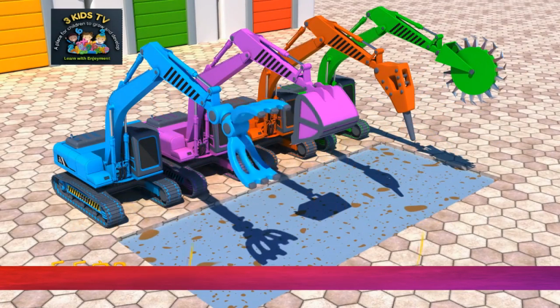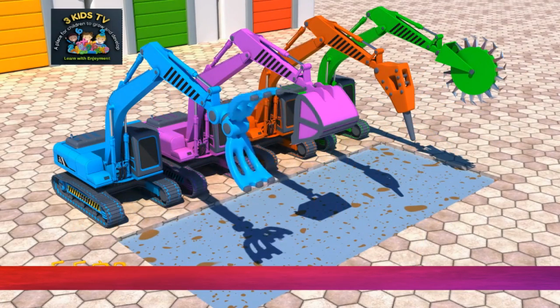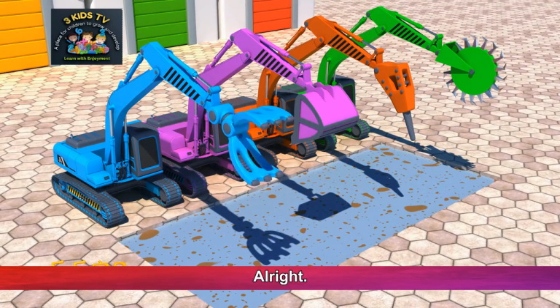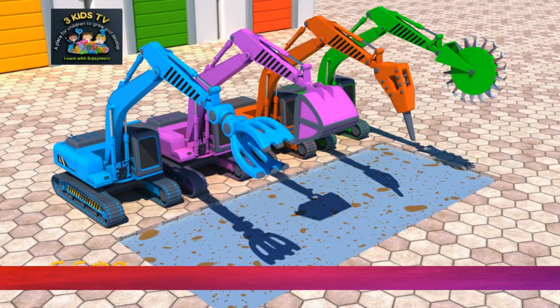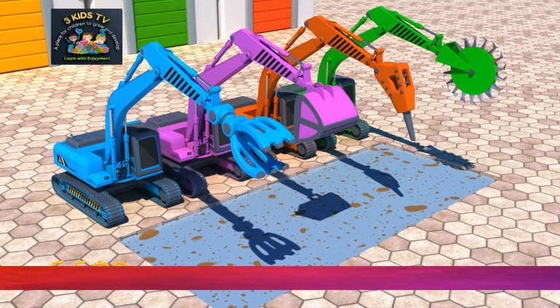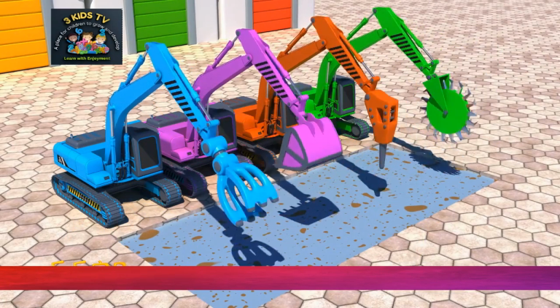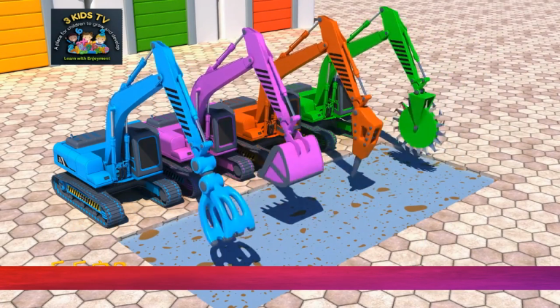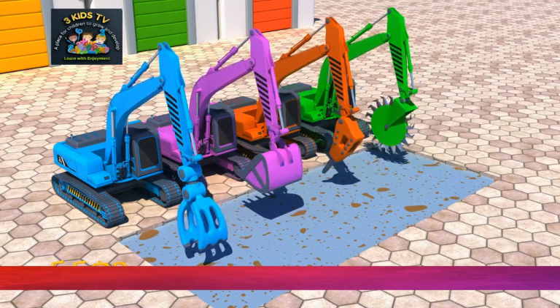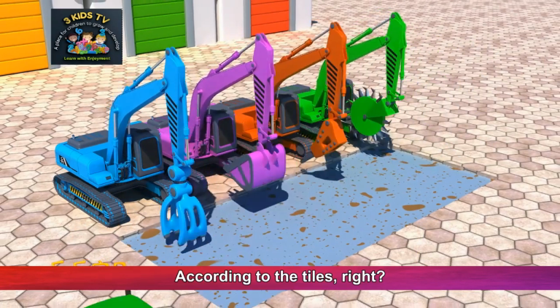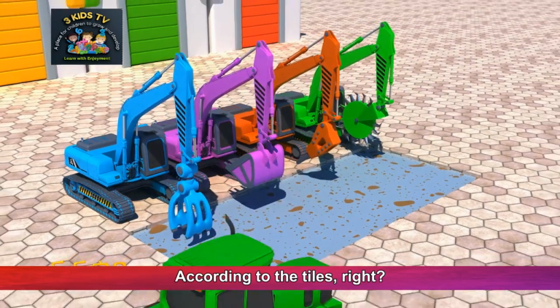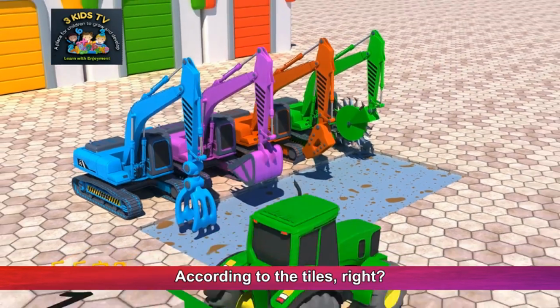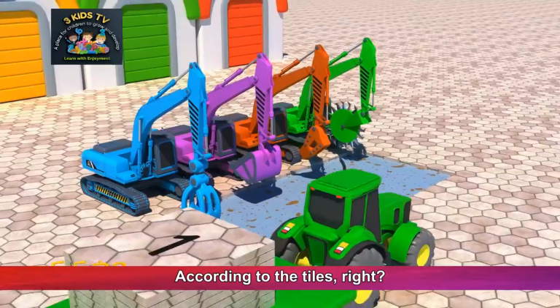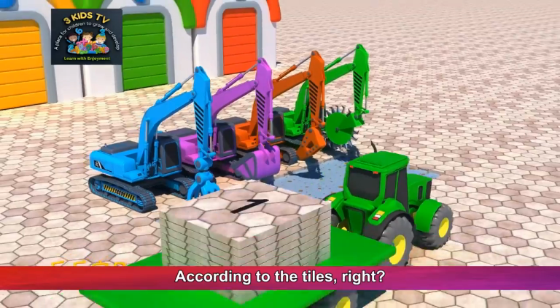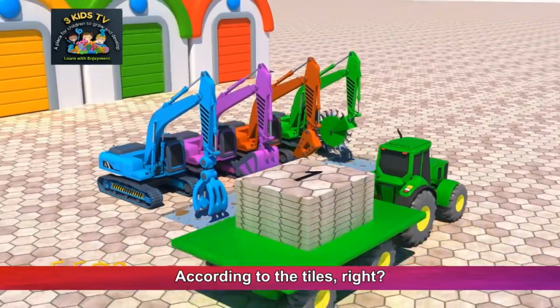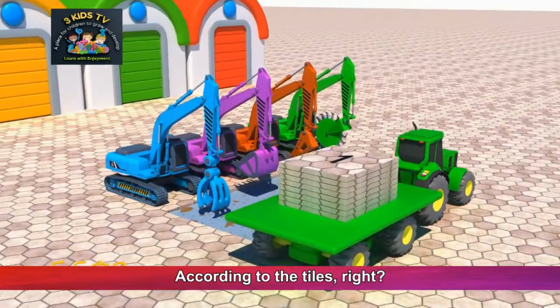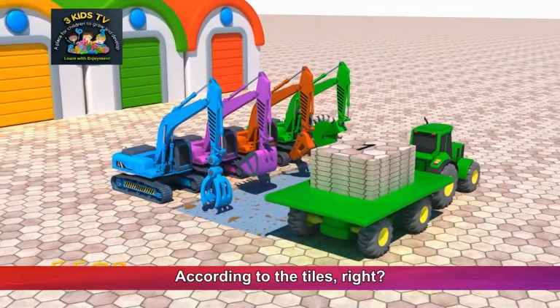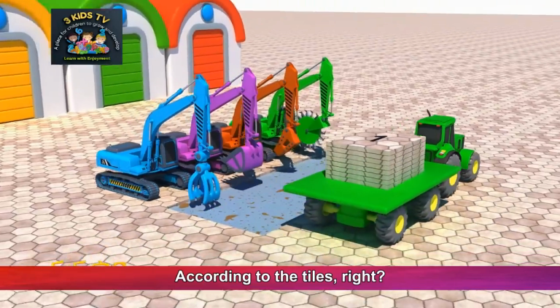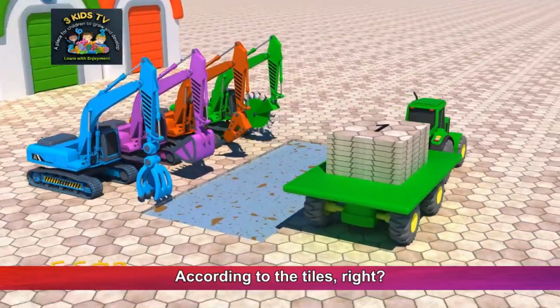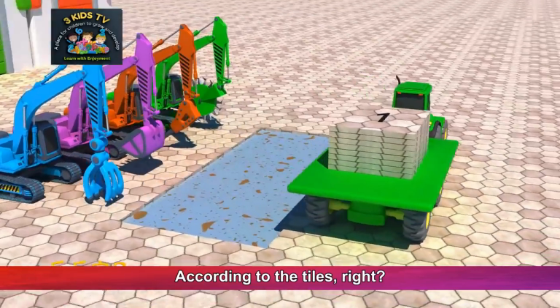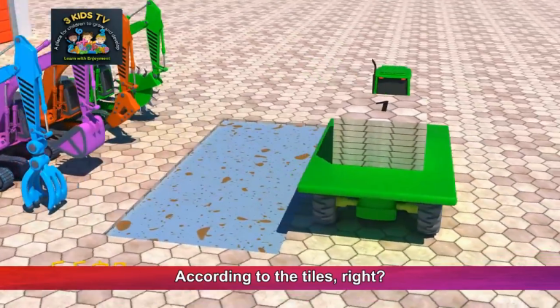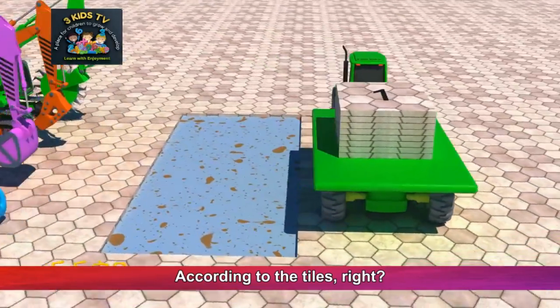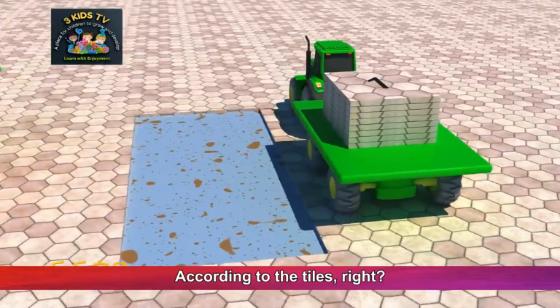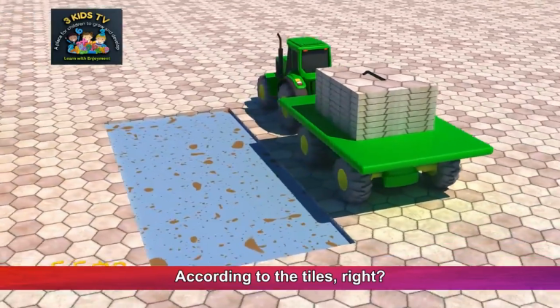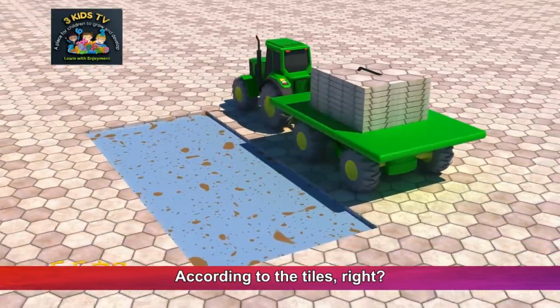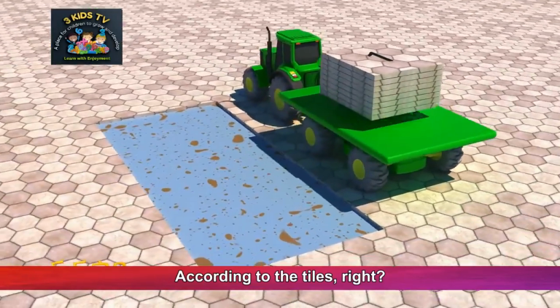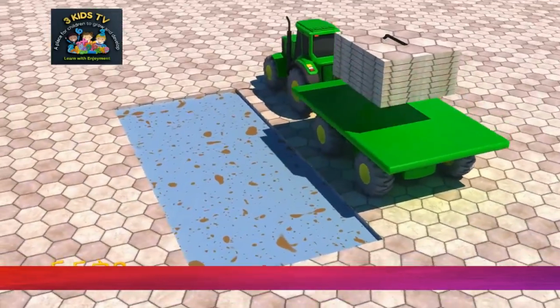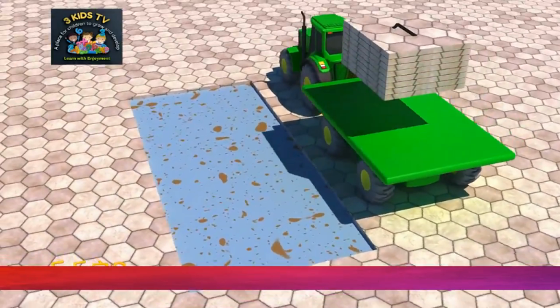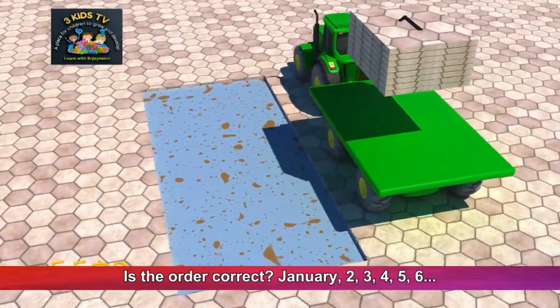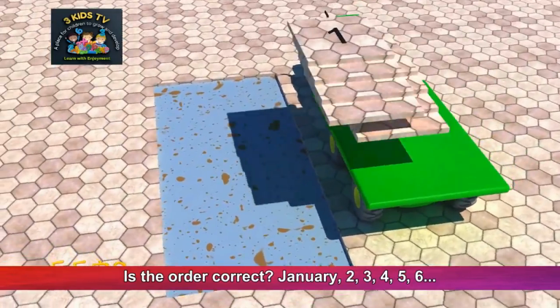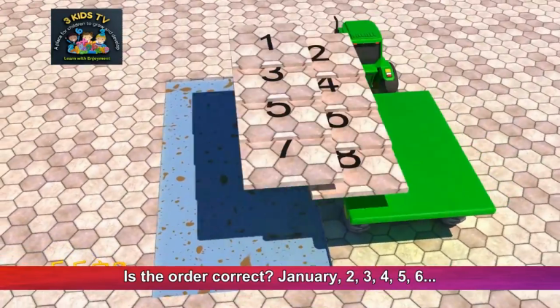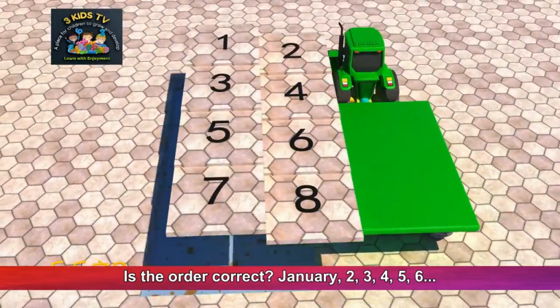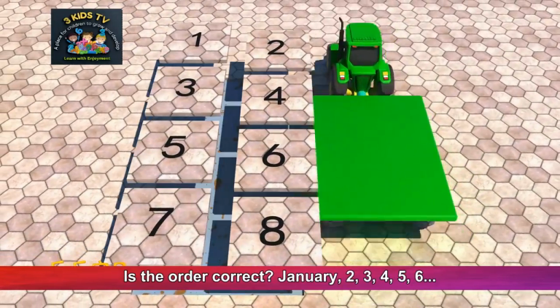Alright. According to the tiles, right? Is the order correct?